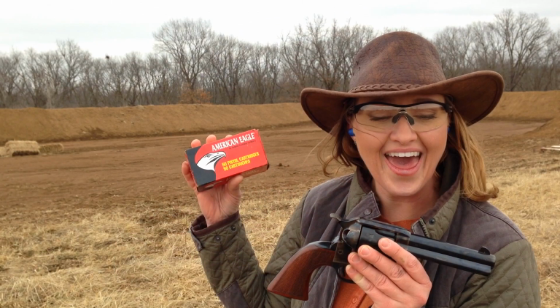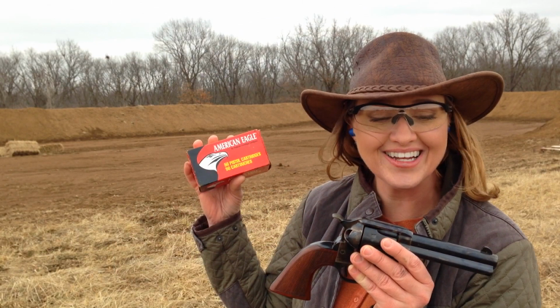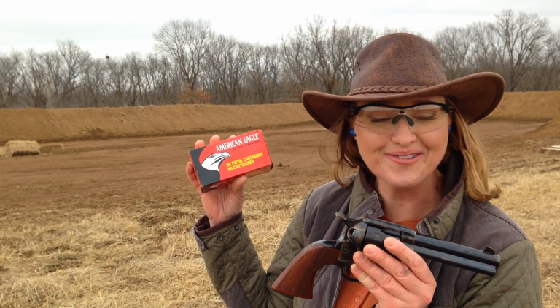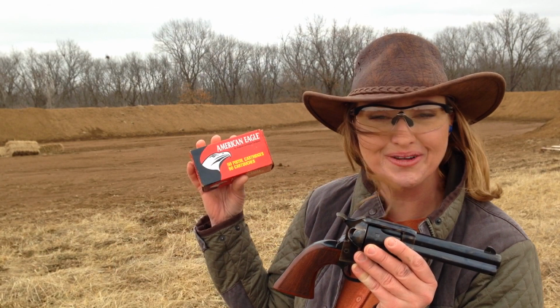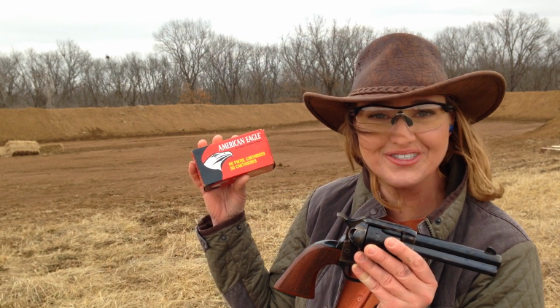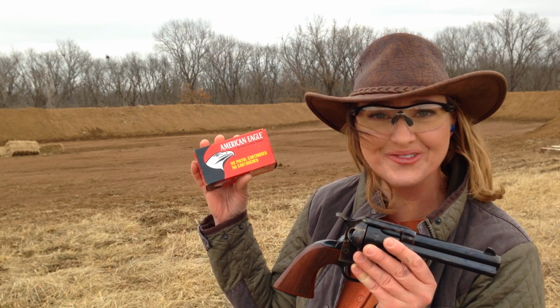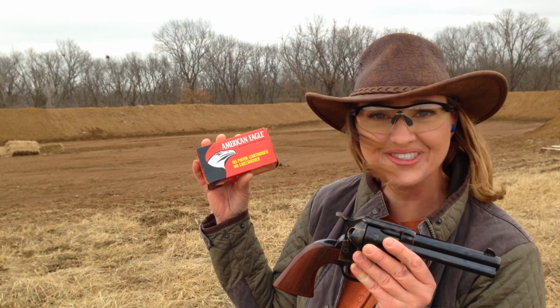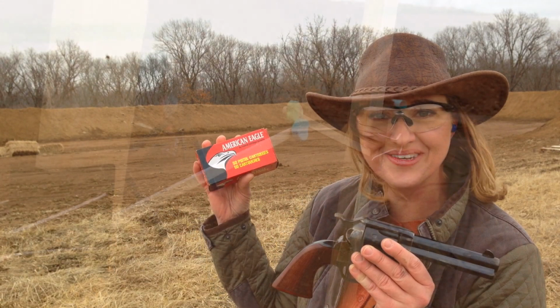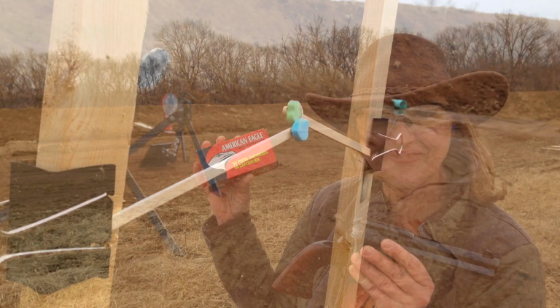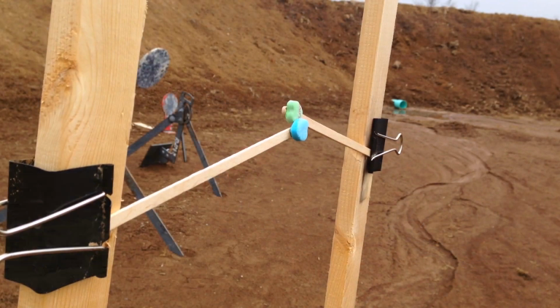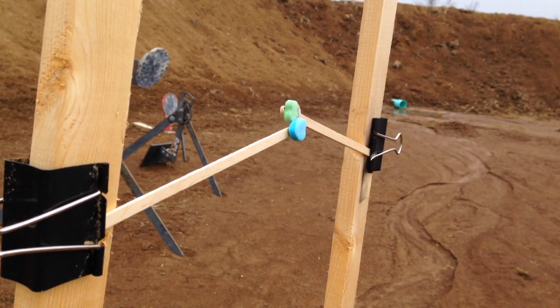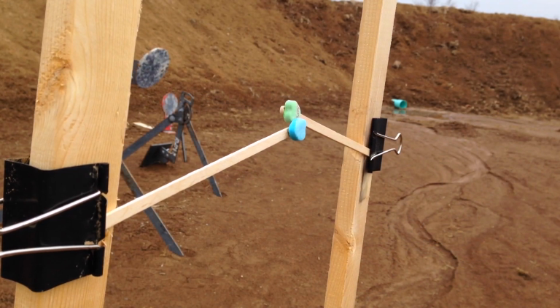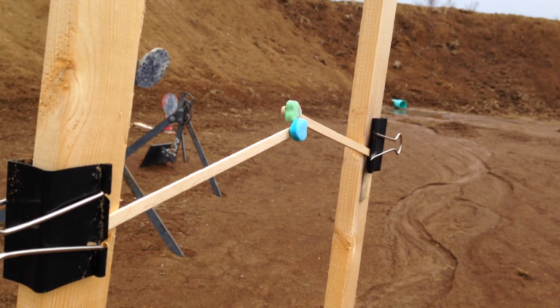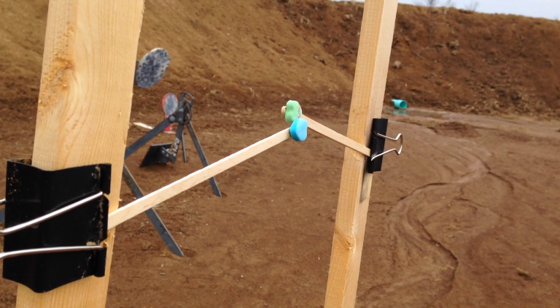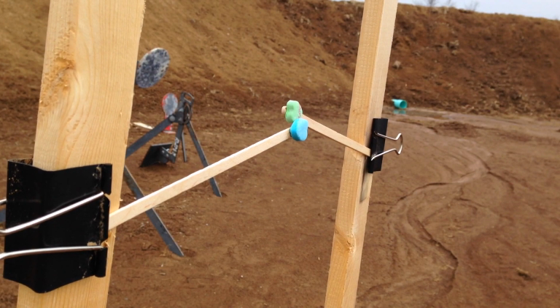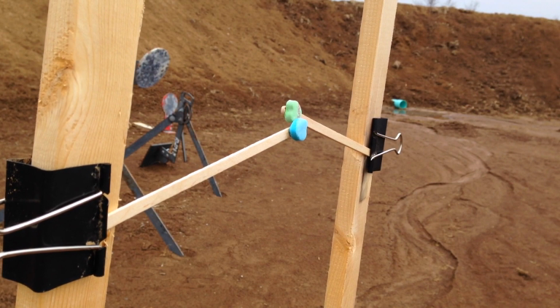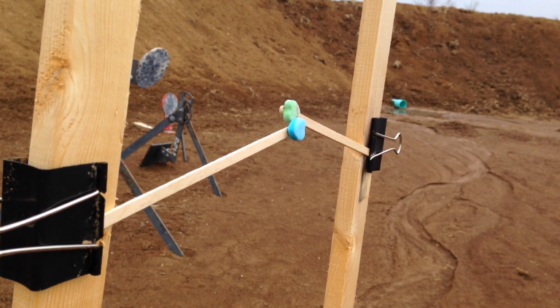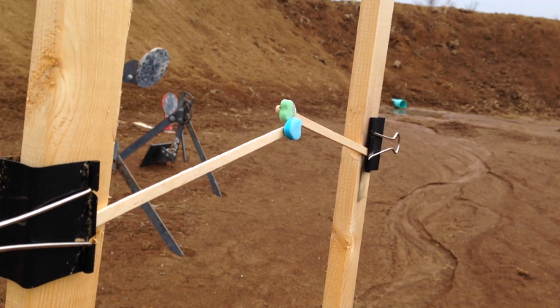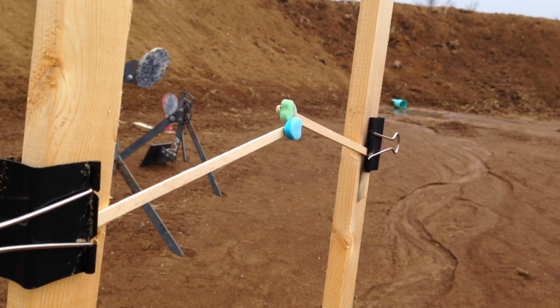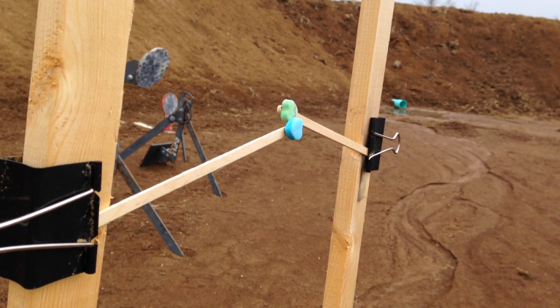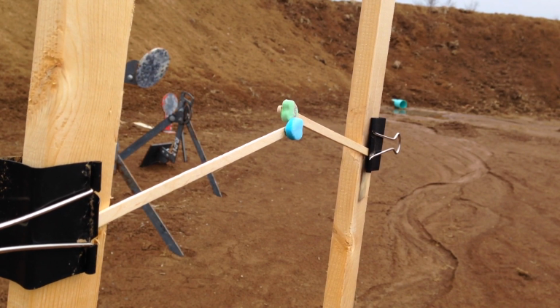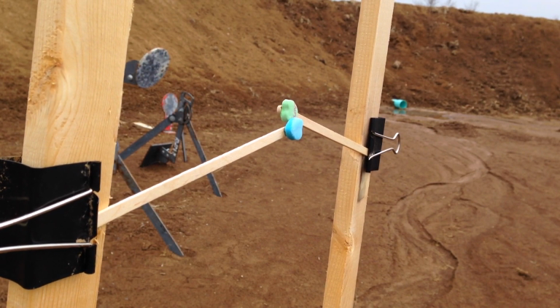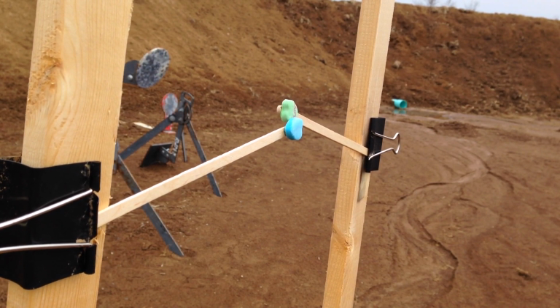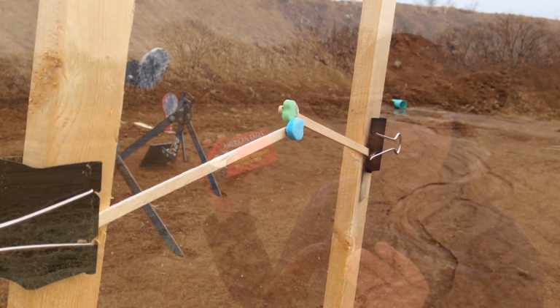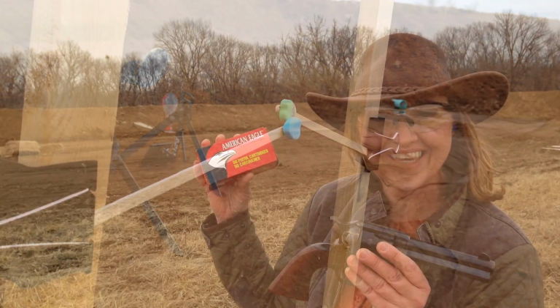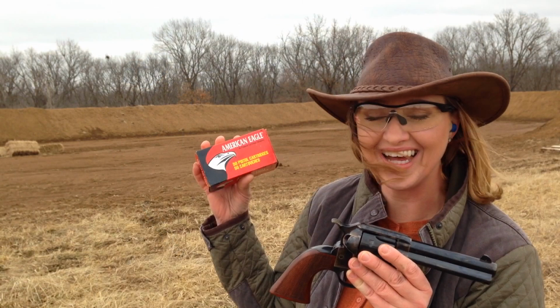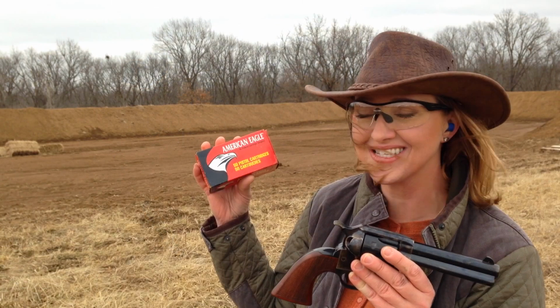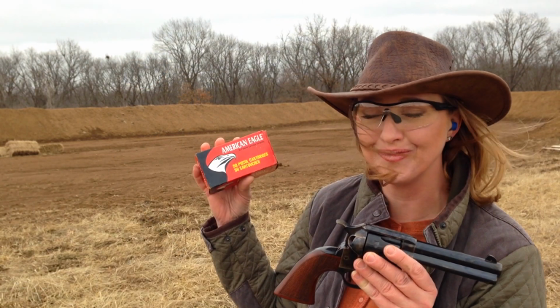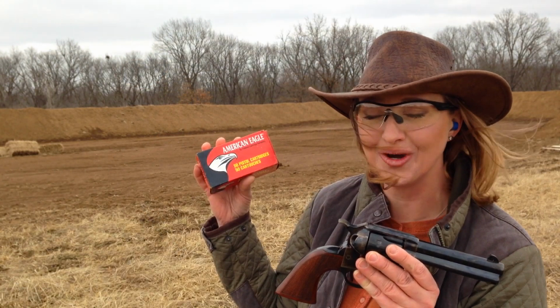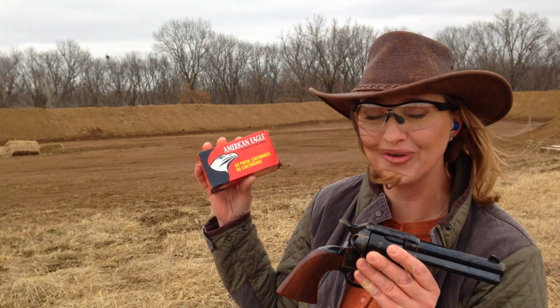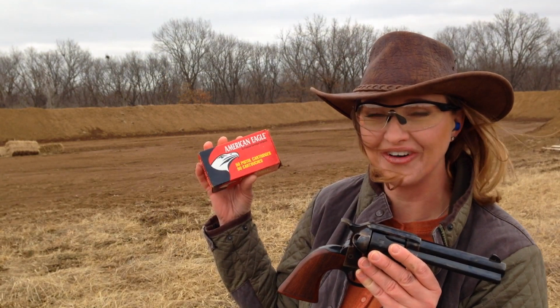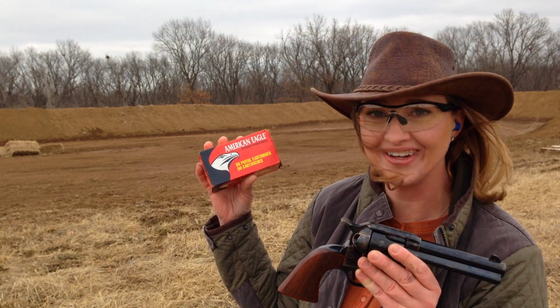And I'm going to be shooting some candy hearts in honor of Valentine's Day. And it's going to be total fun.